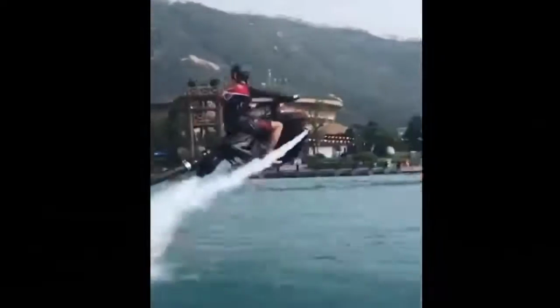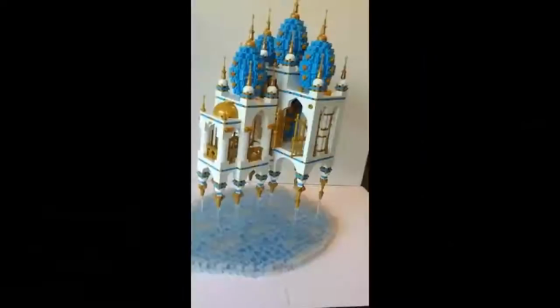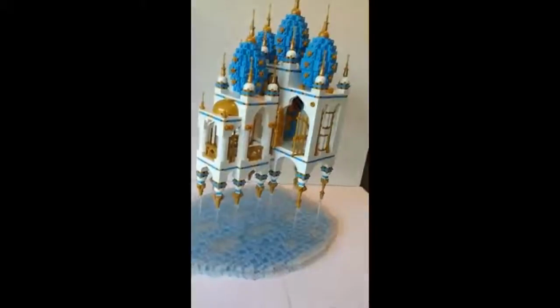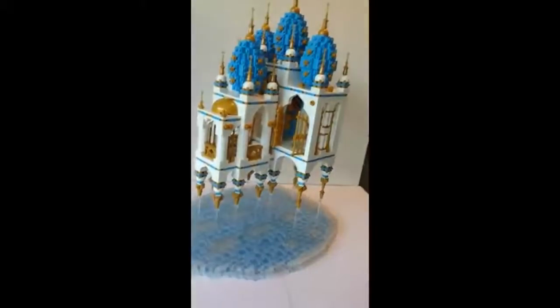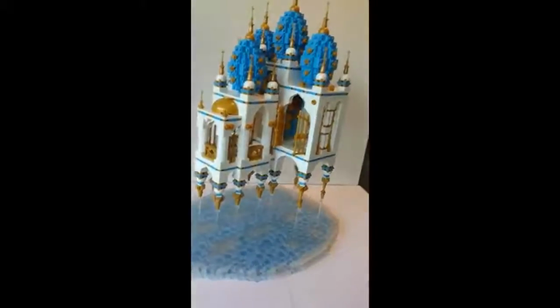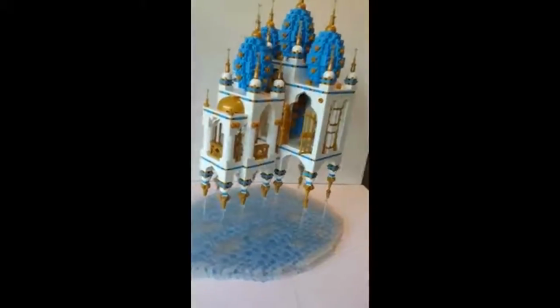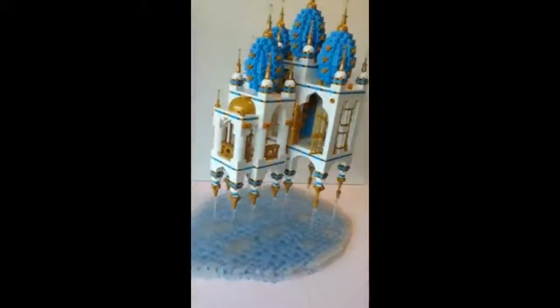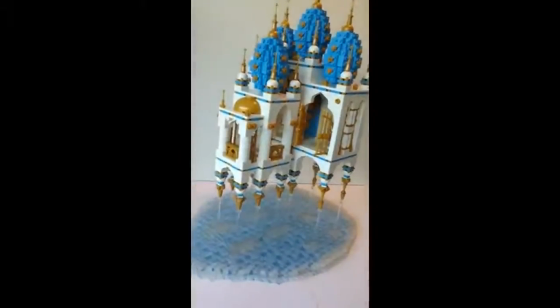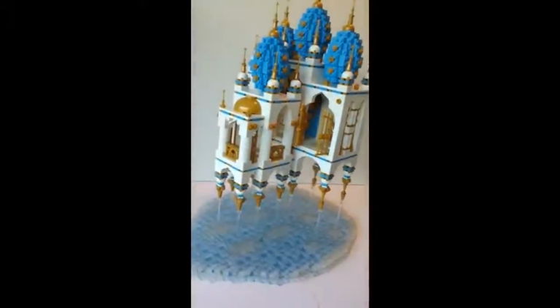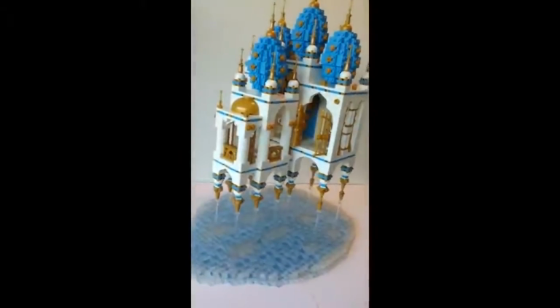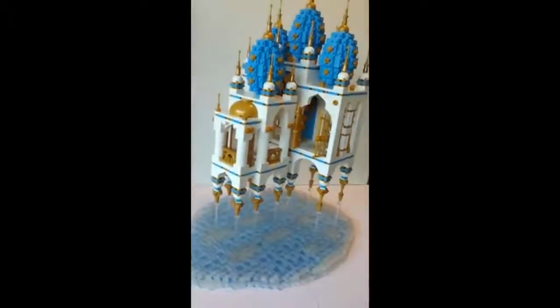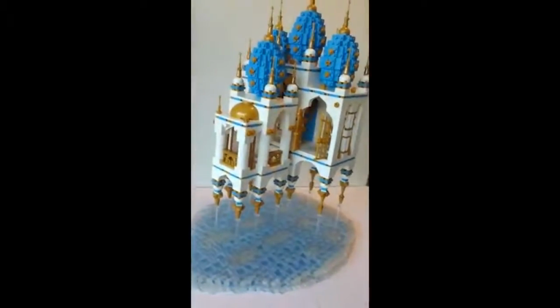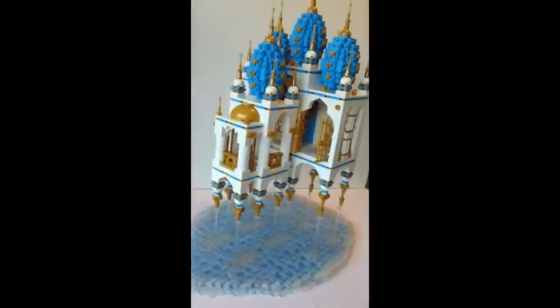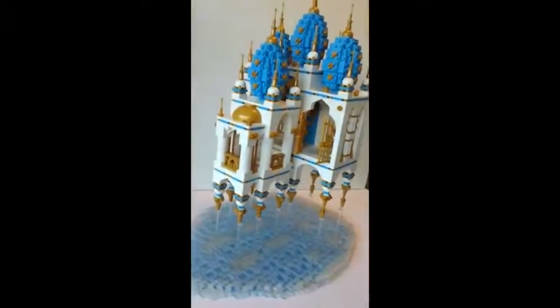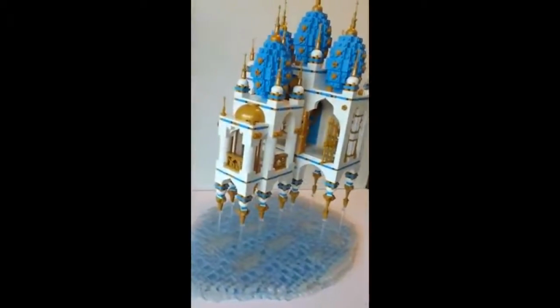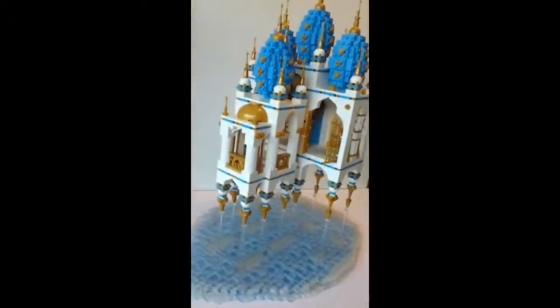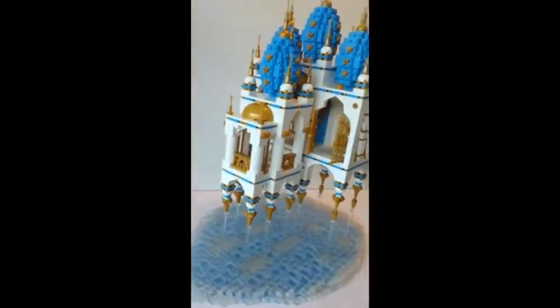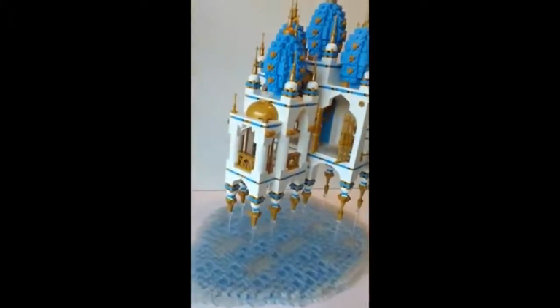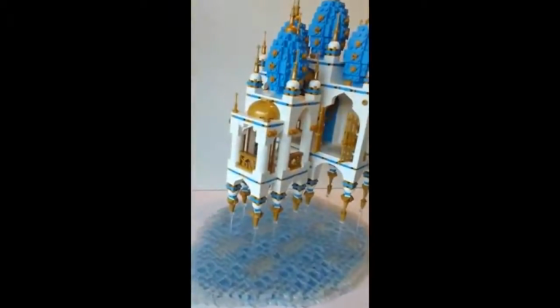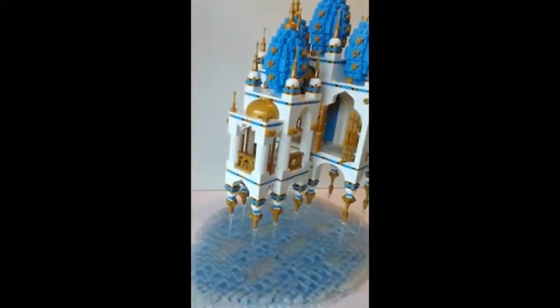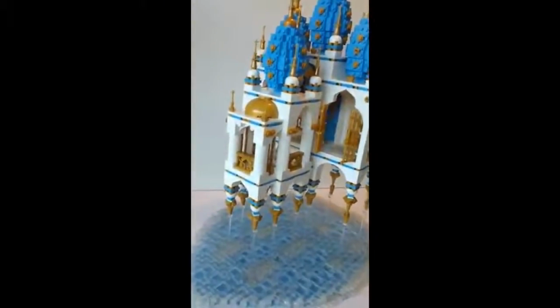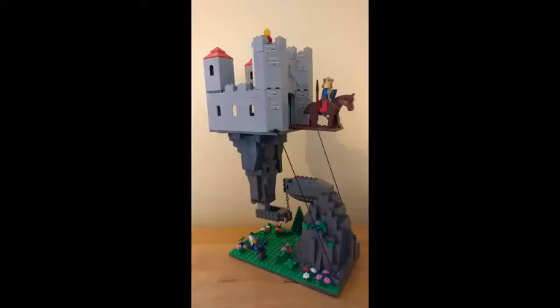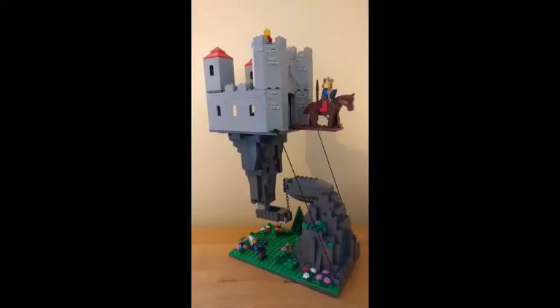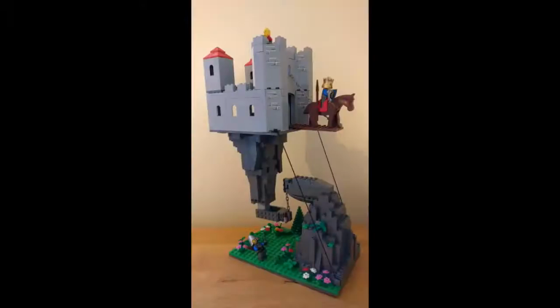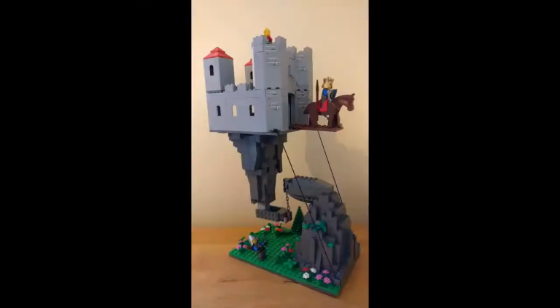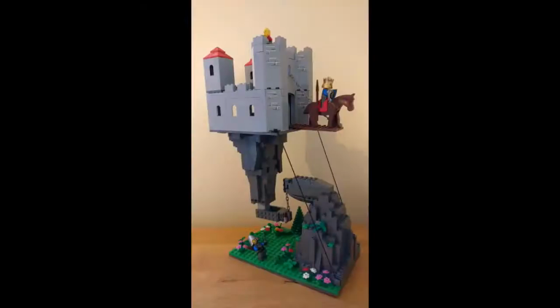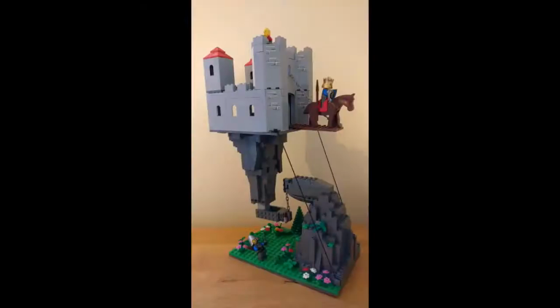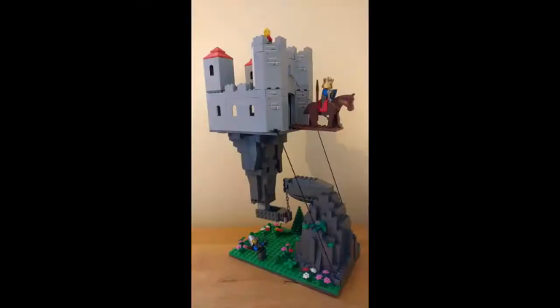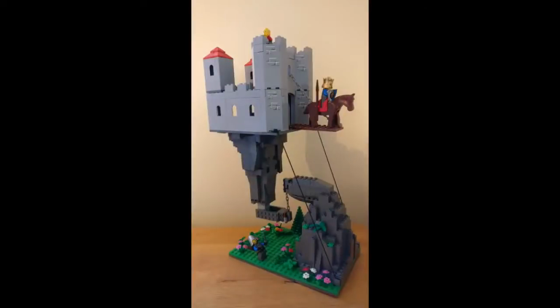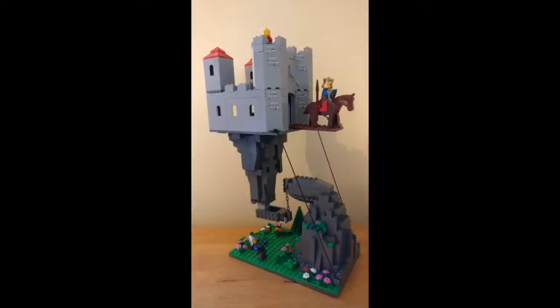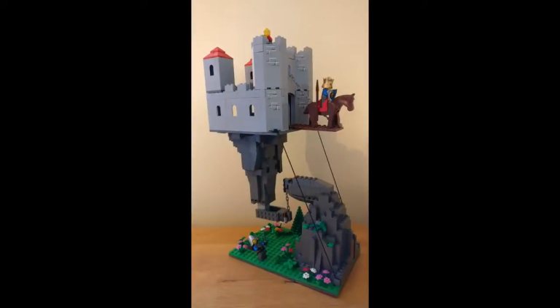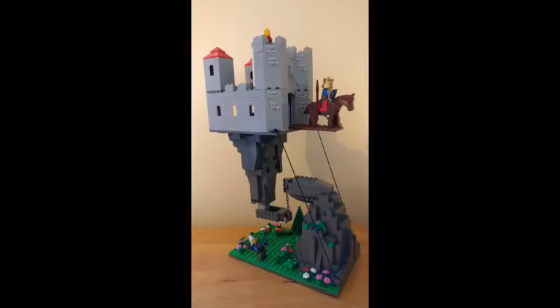A very confusing picture to see is this Lego set, in which the castle looks like it should fall, but somehow it stays upright.